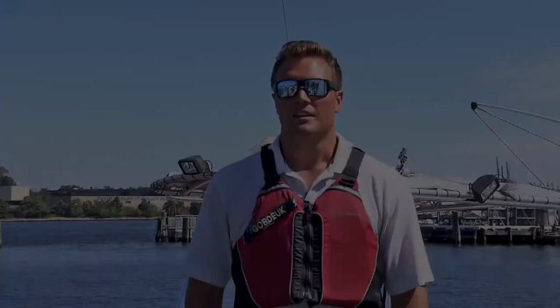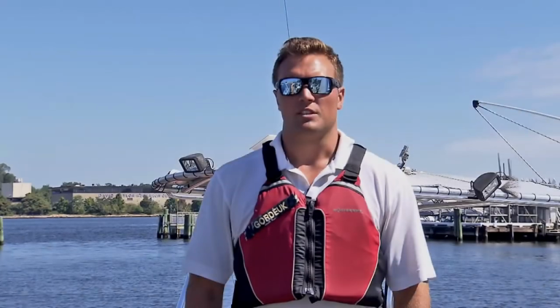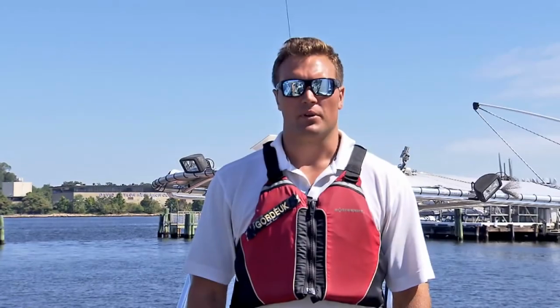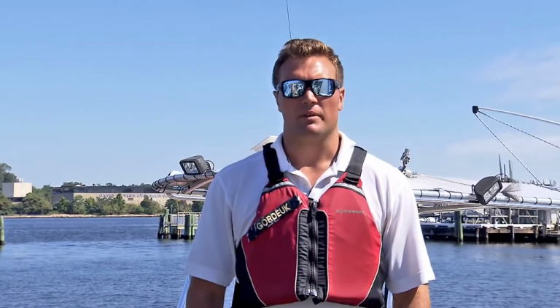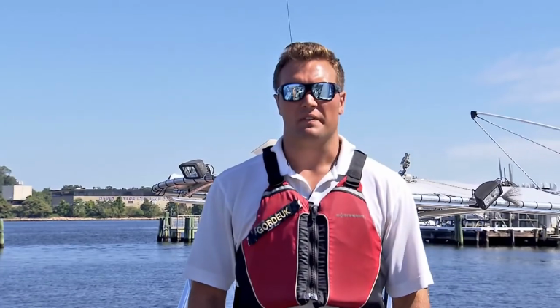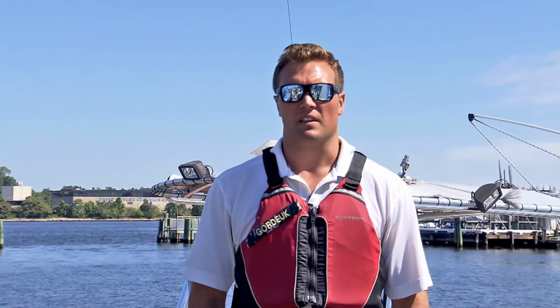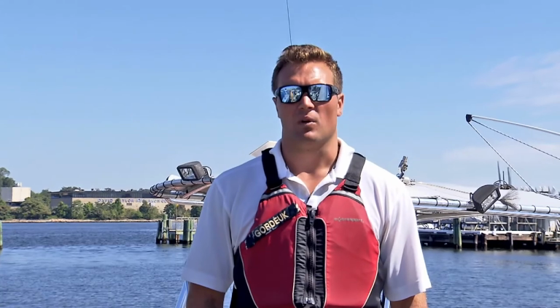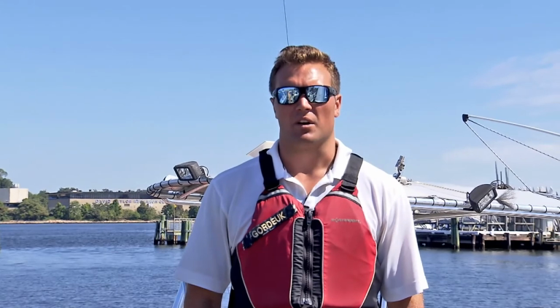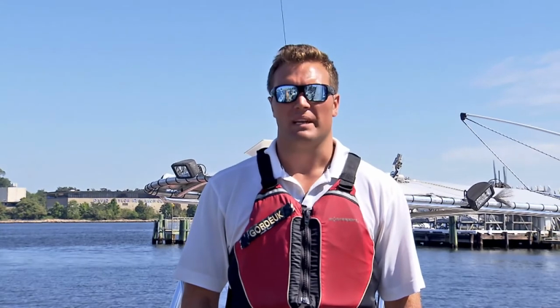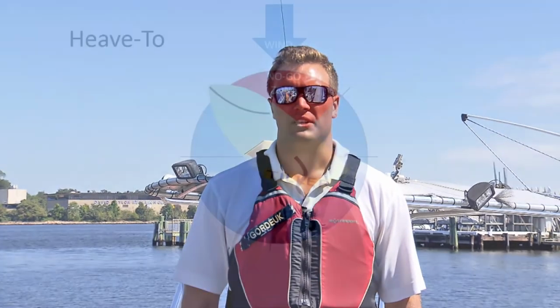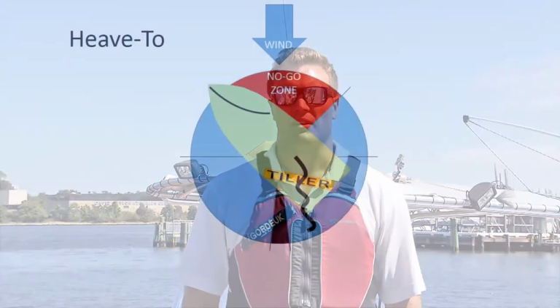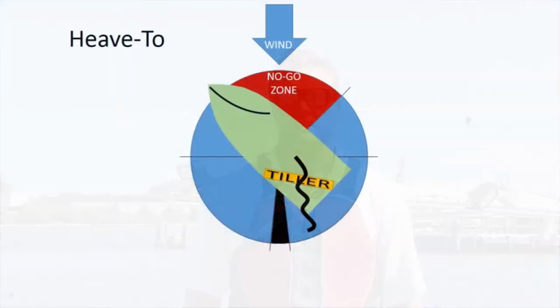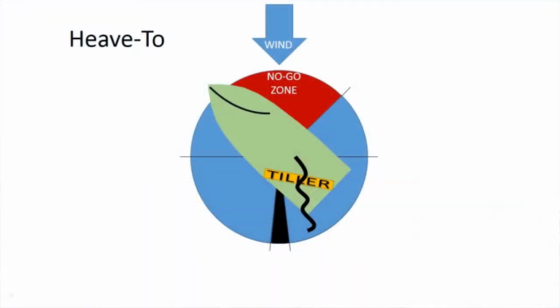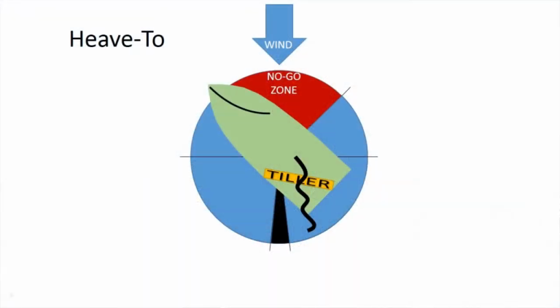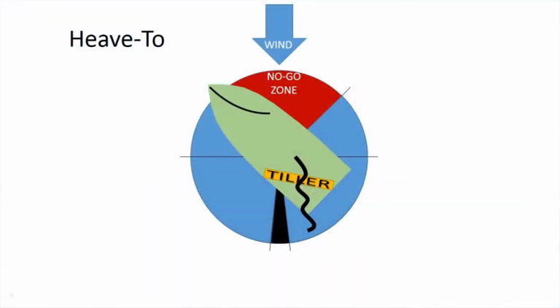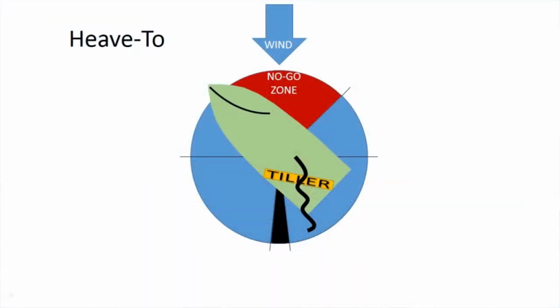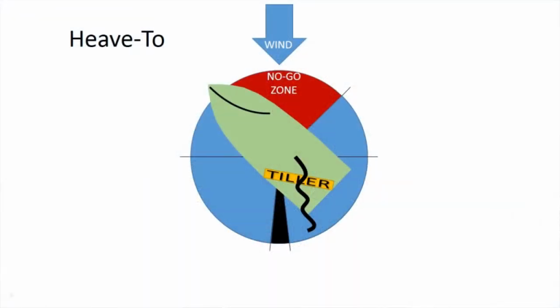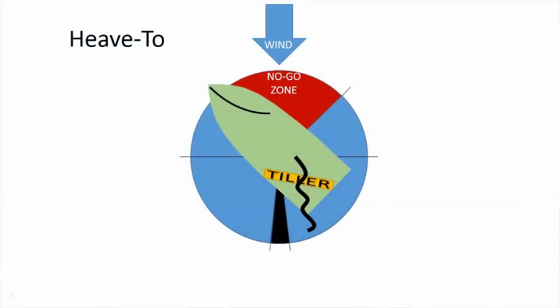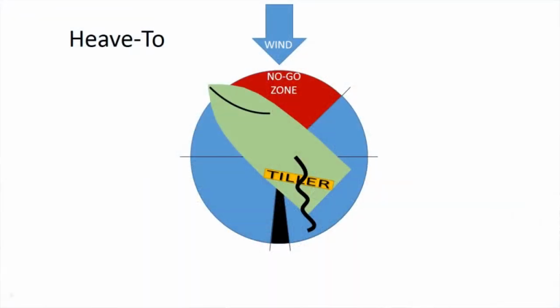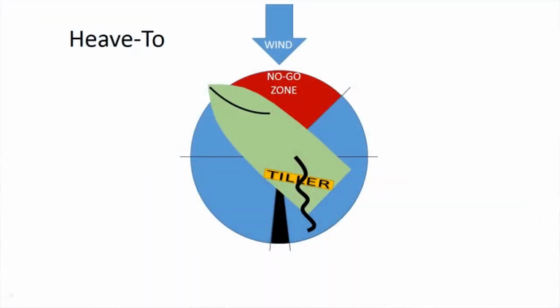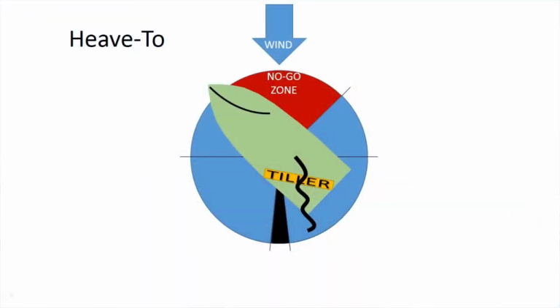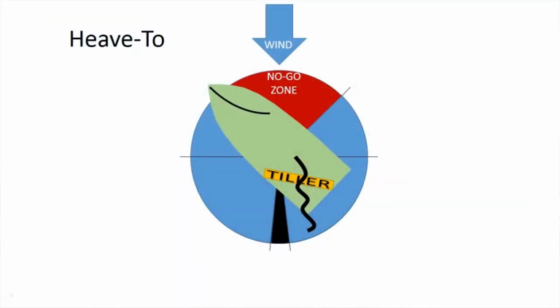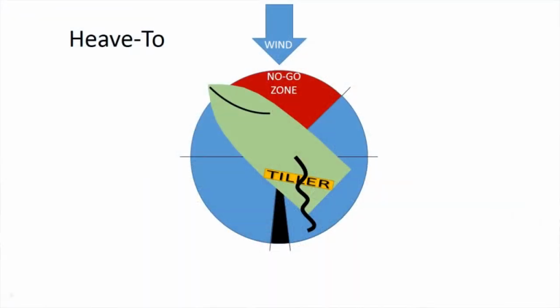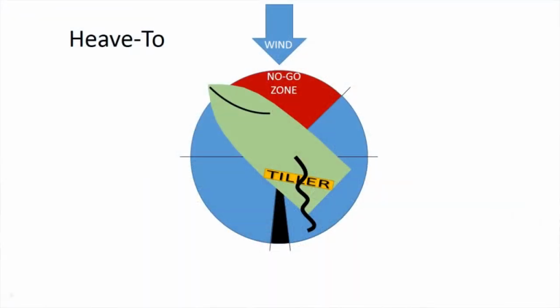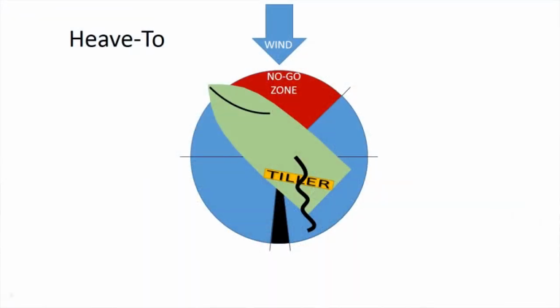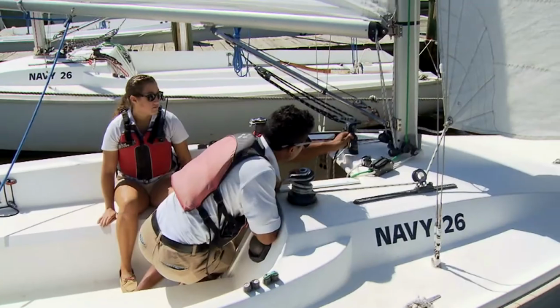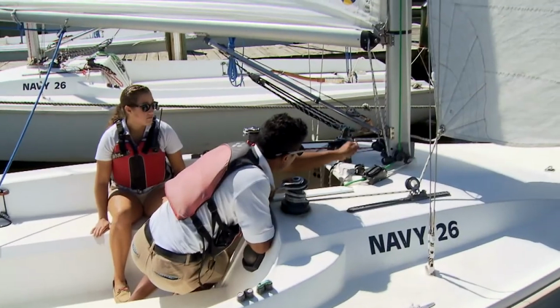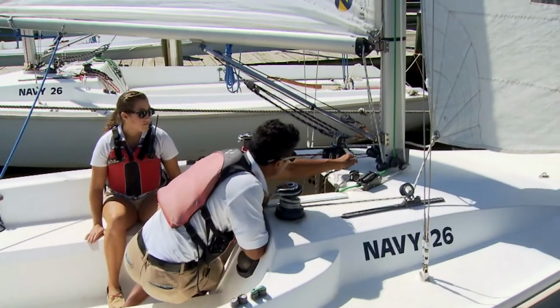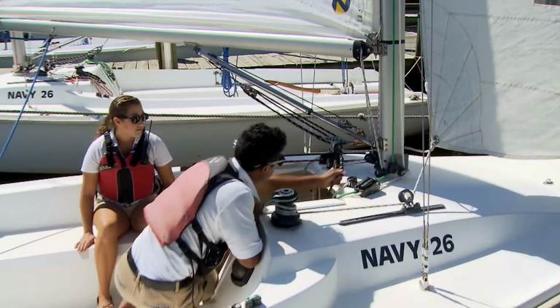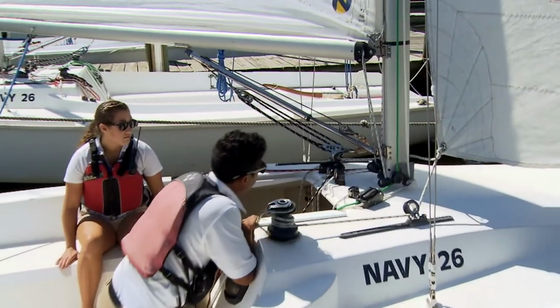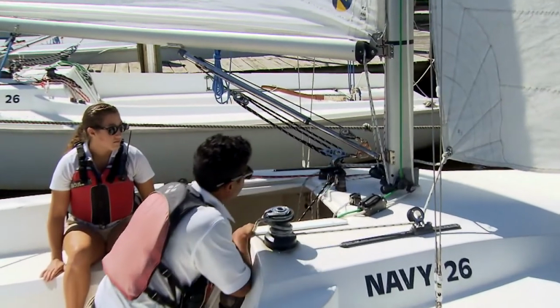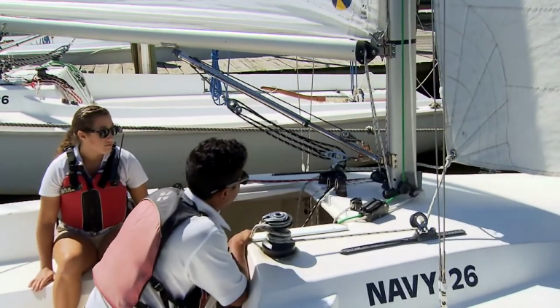To put a reef in on the water, make sure you're on a starboard tack heave to. The first step is to uncleat the boom vang.